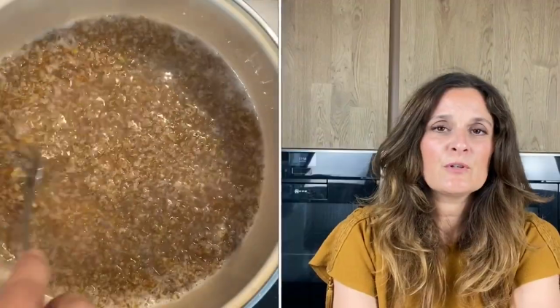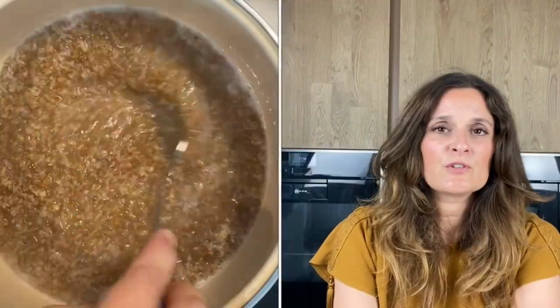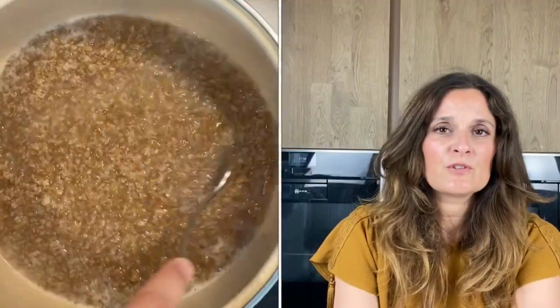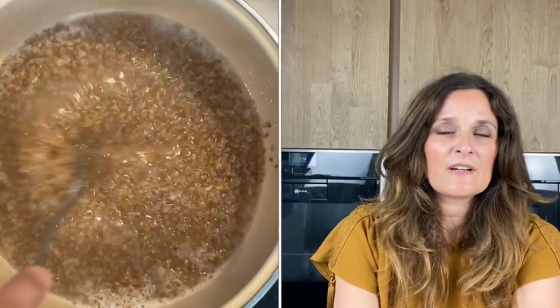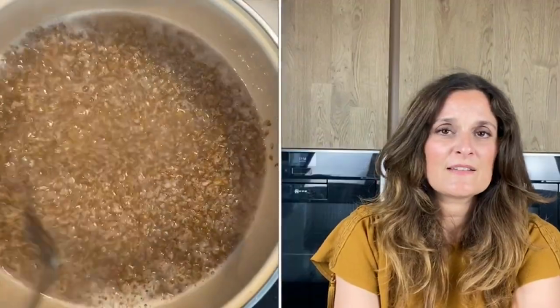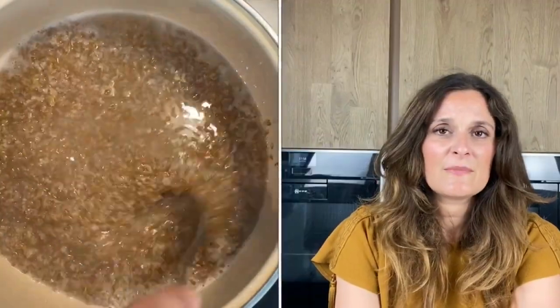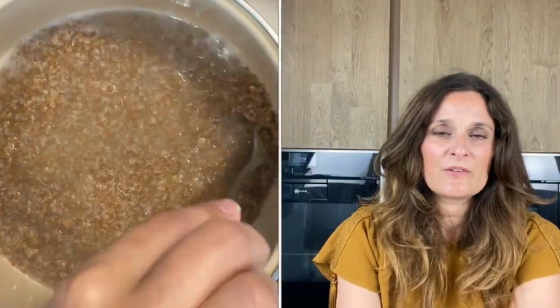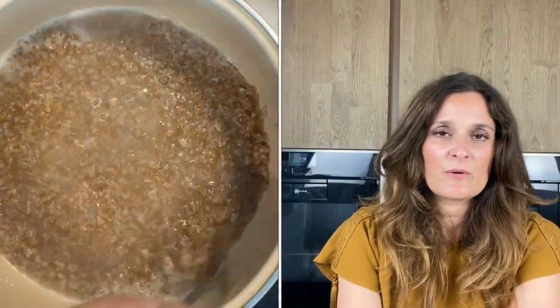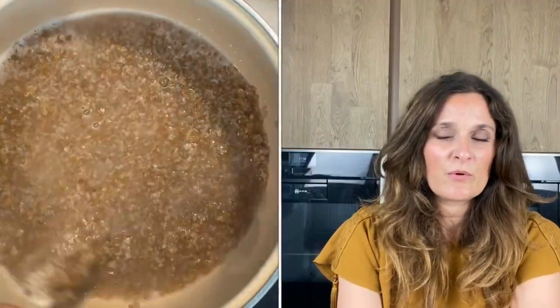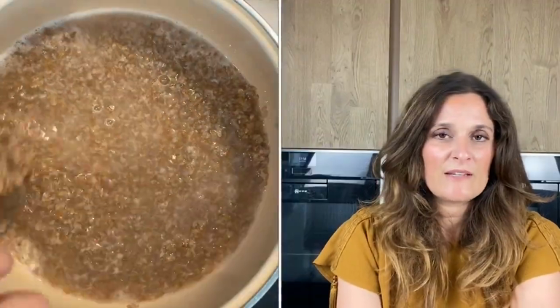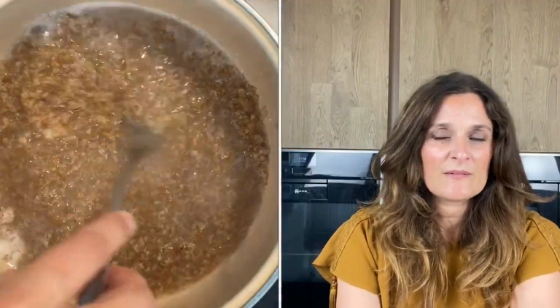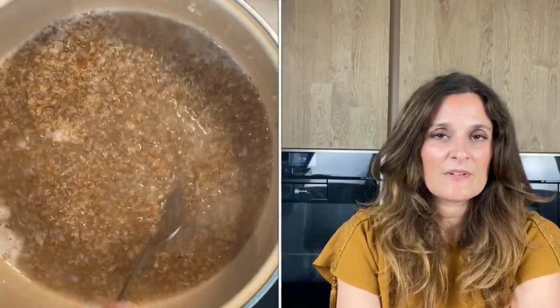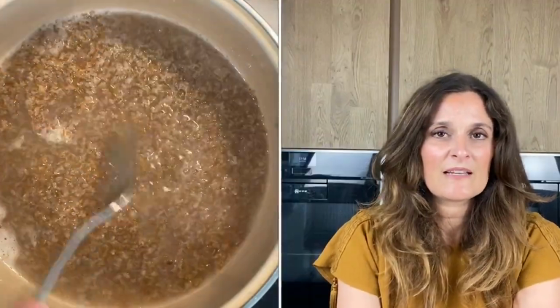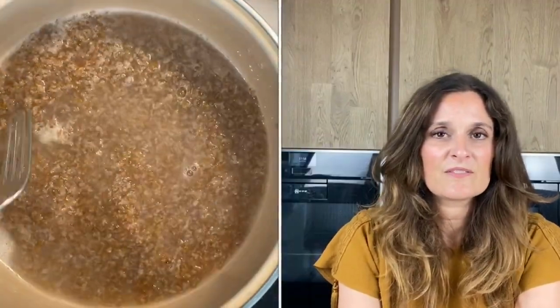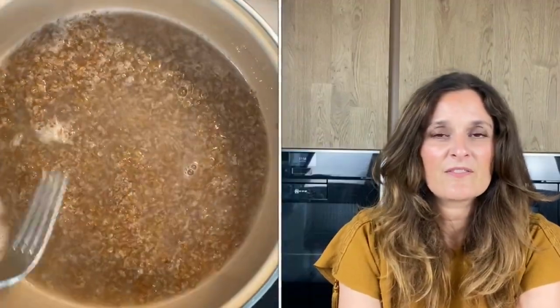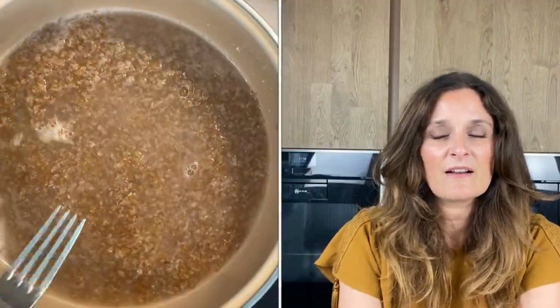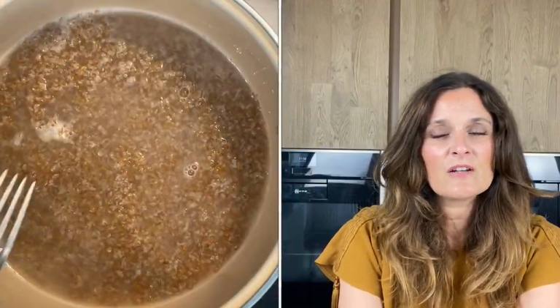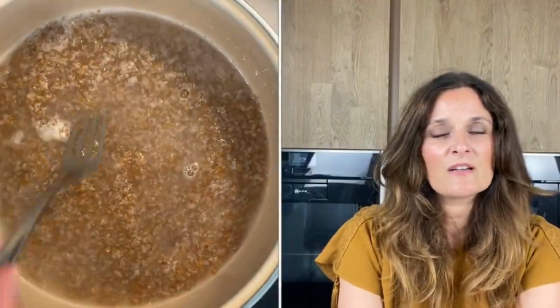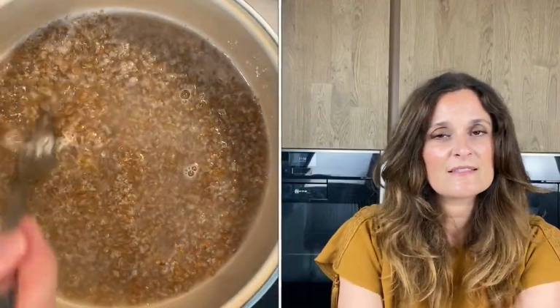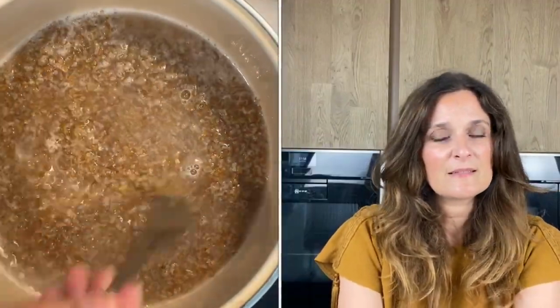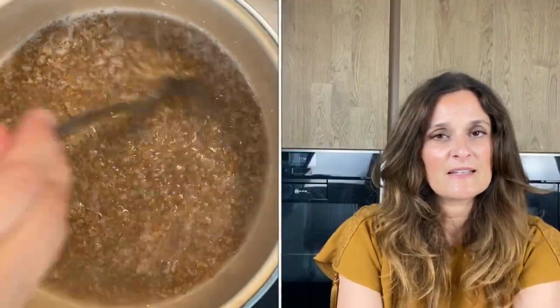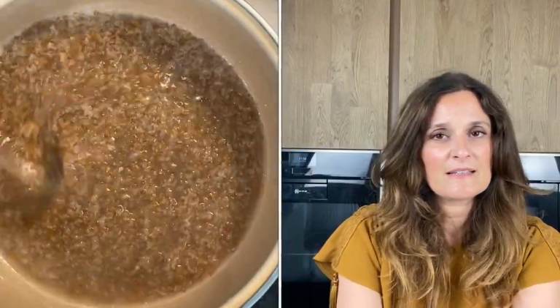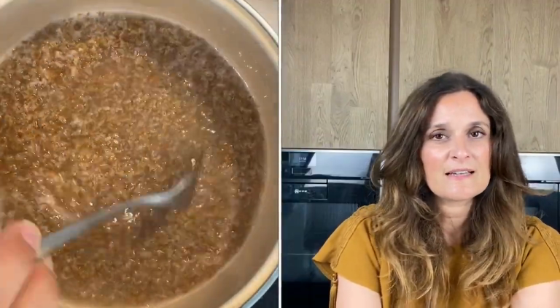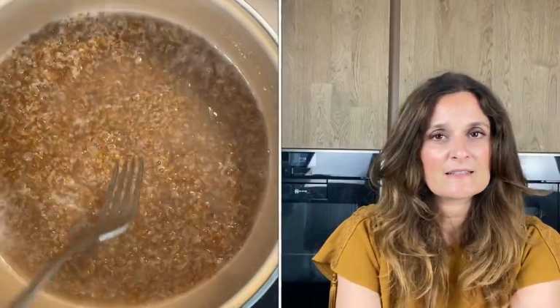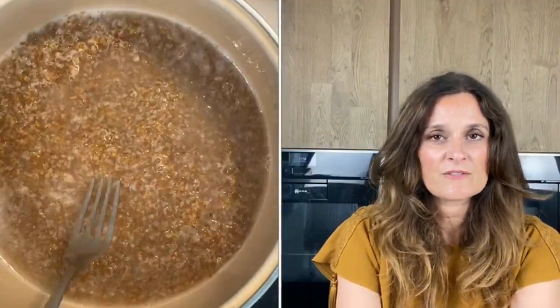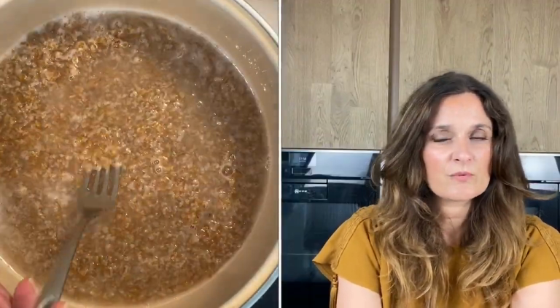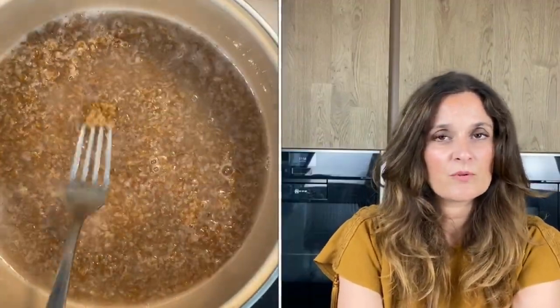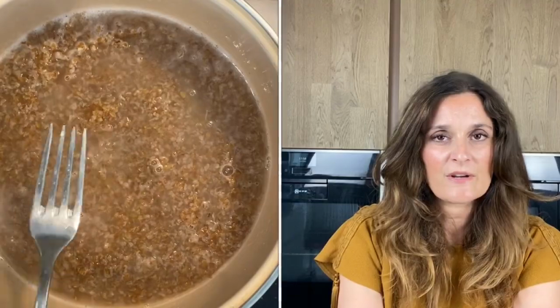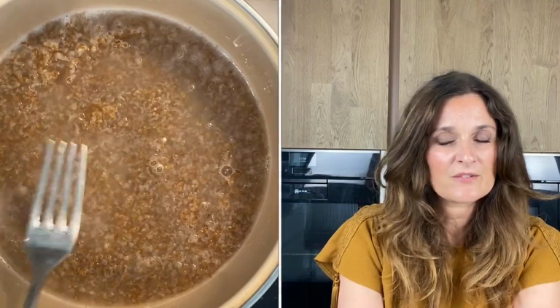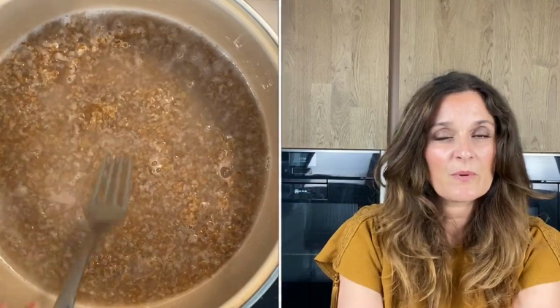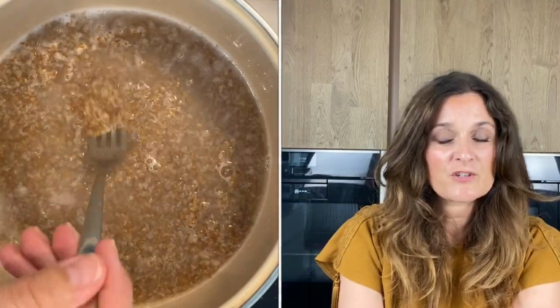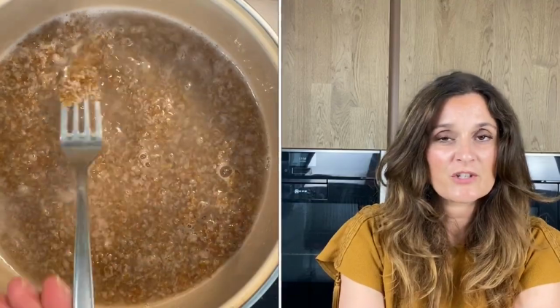Bulgur is made from wheat. It has a very low glycemic index, so it won't raise your blood sugar.